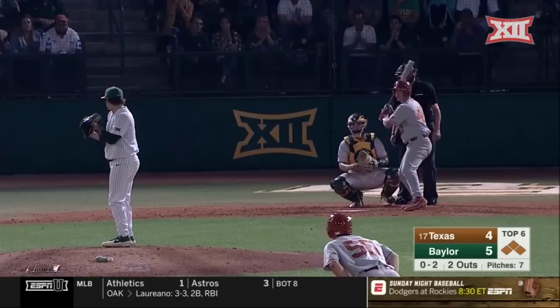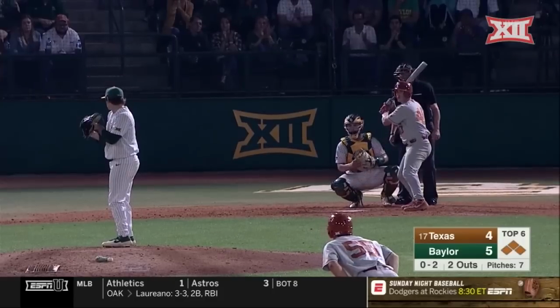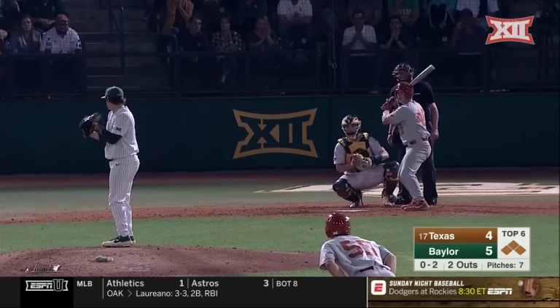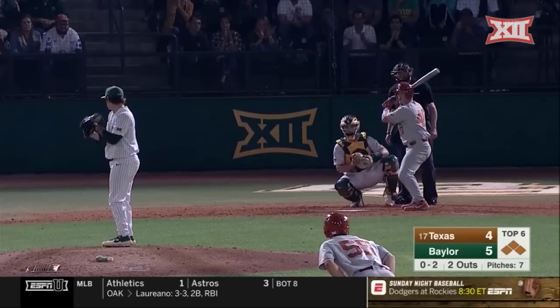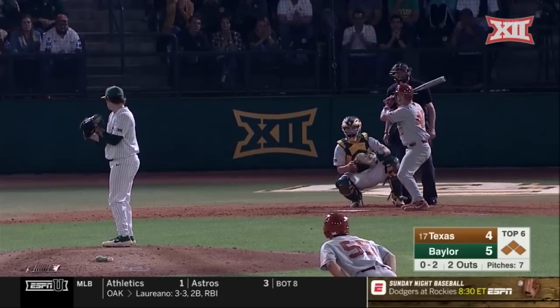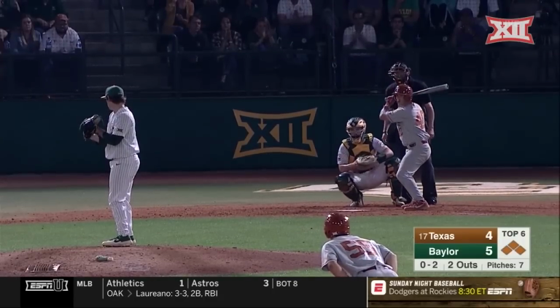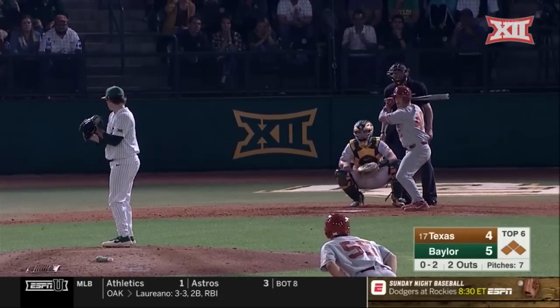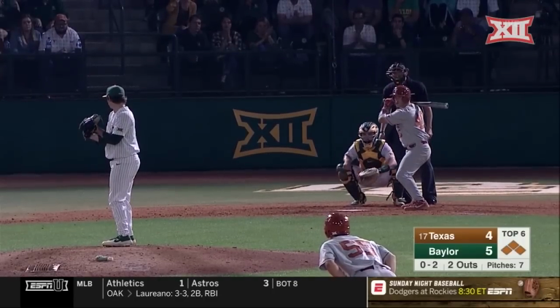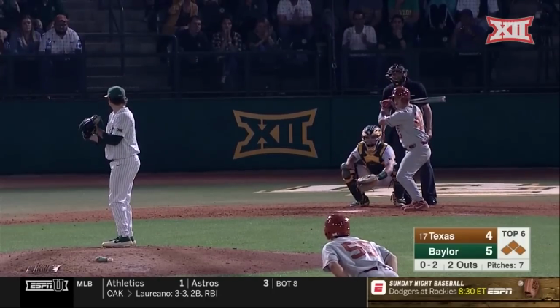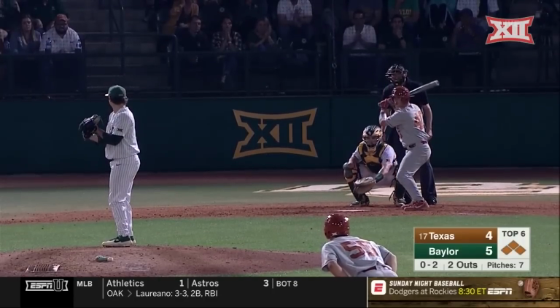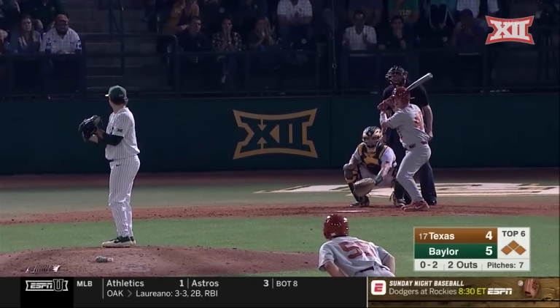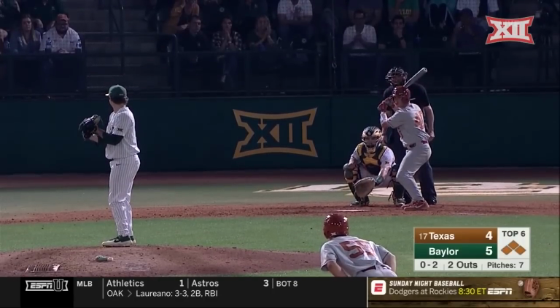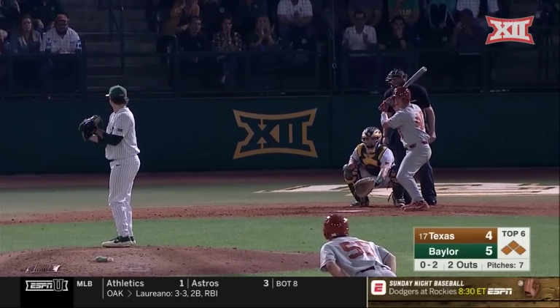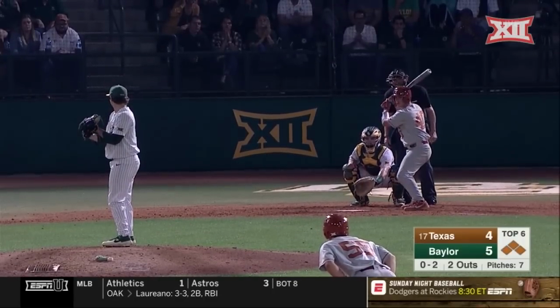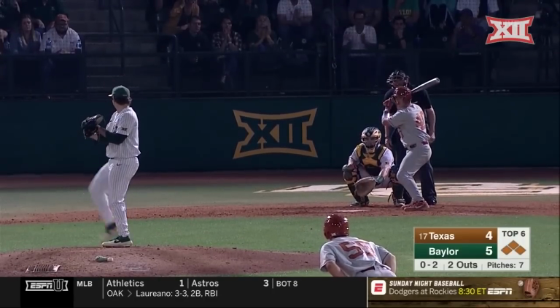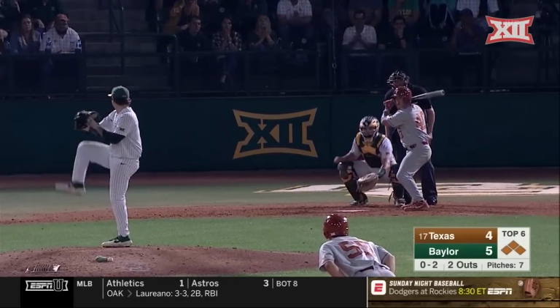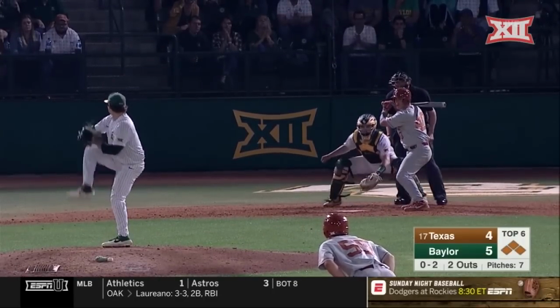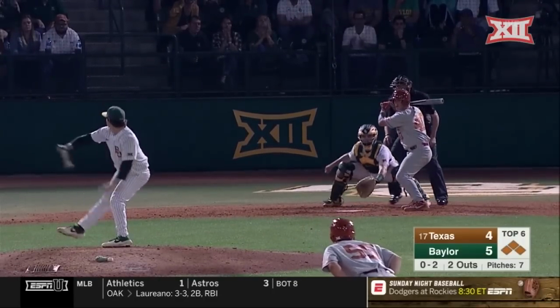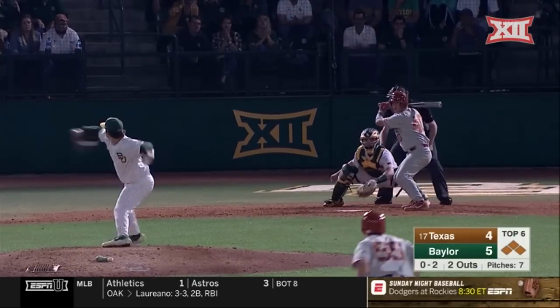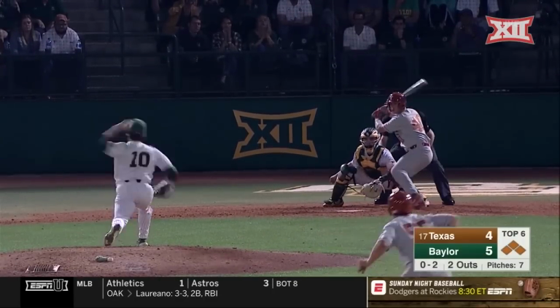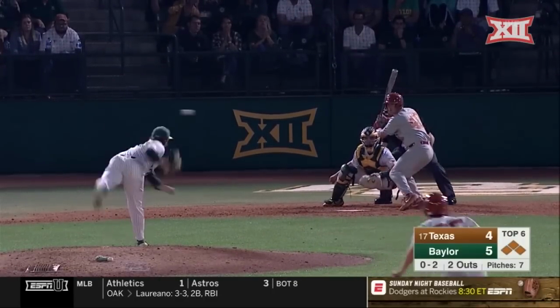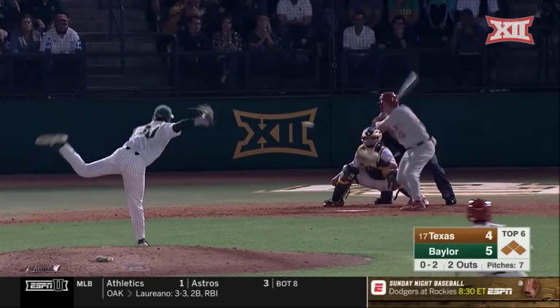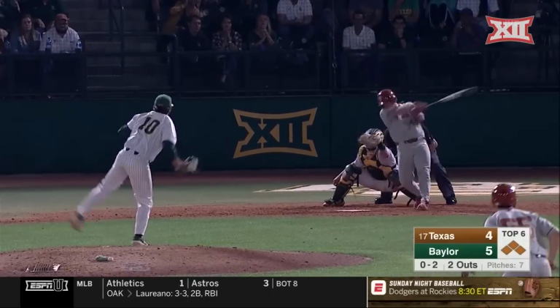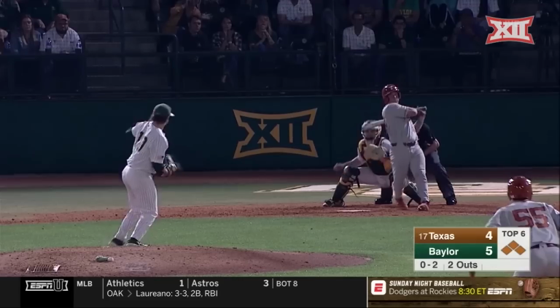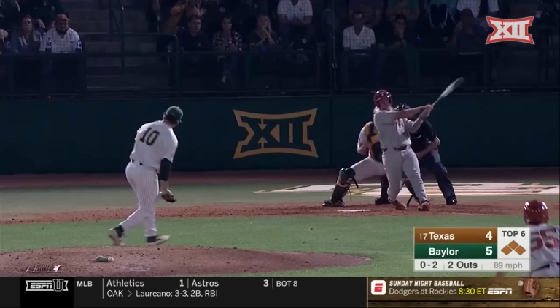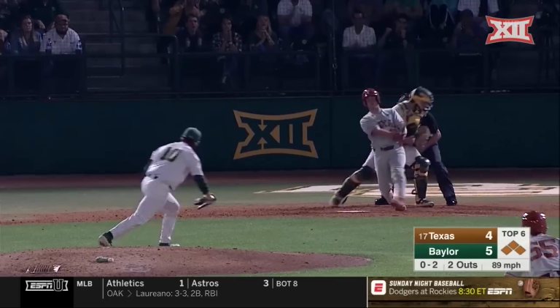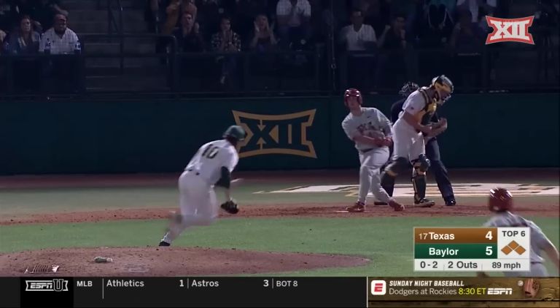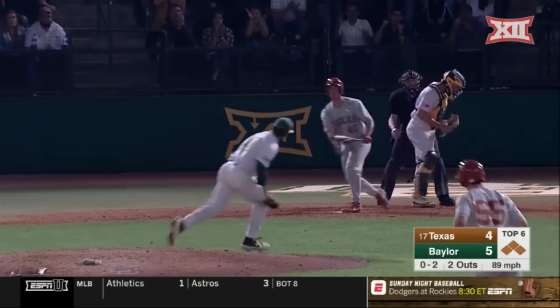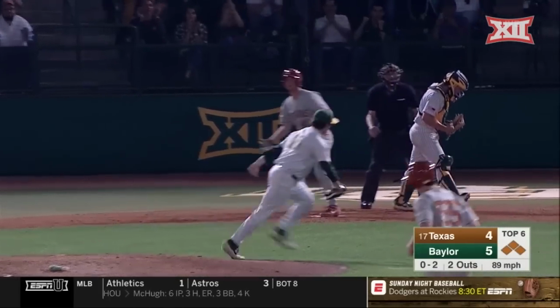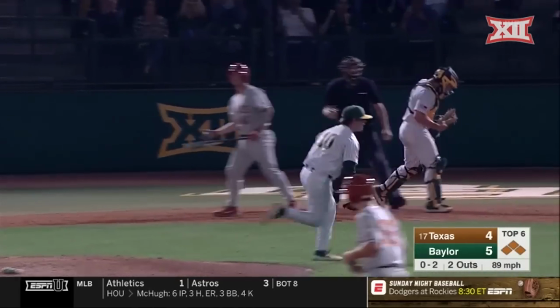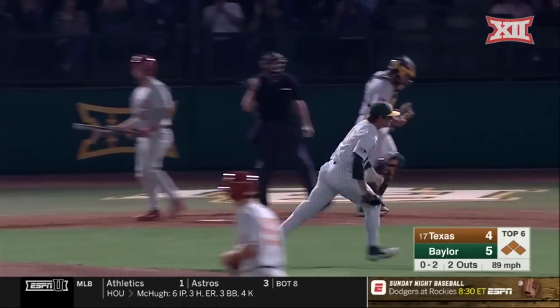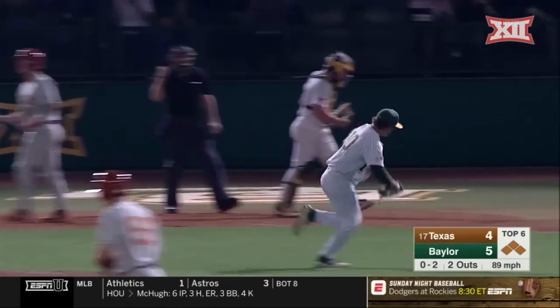Traffic on the diamond and a critical 0-2 pitch upcoming. Swing and a miss — strike three.